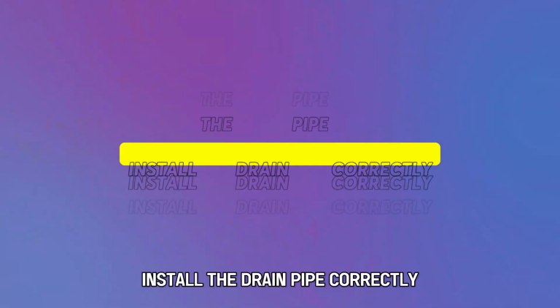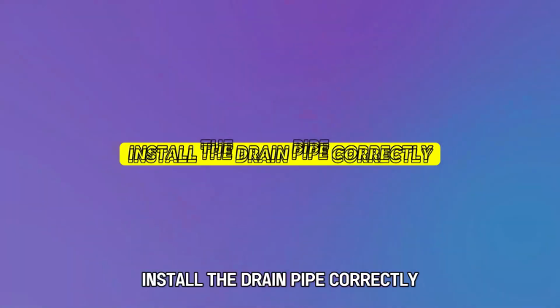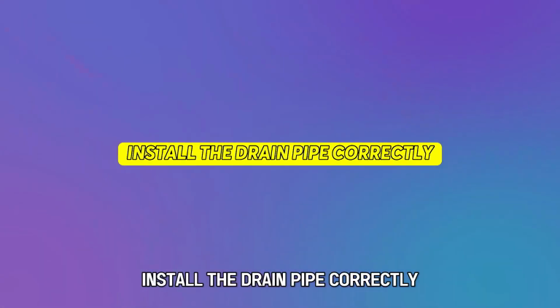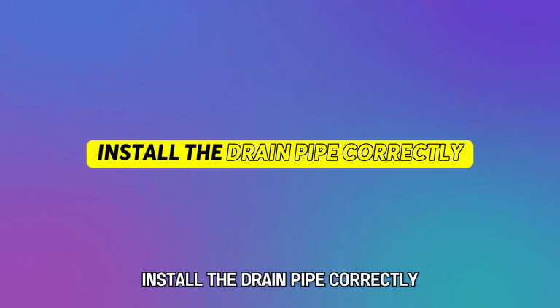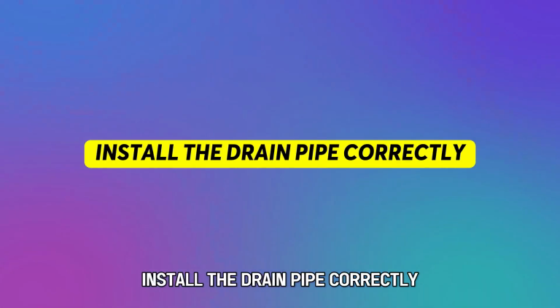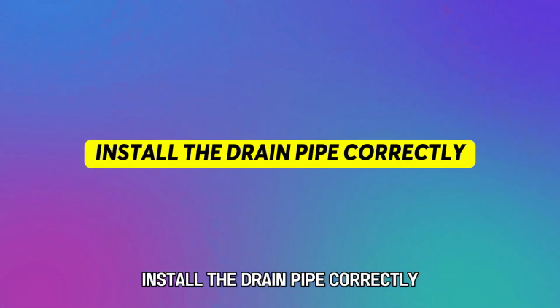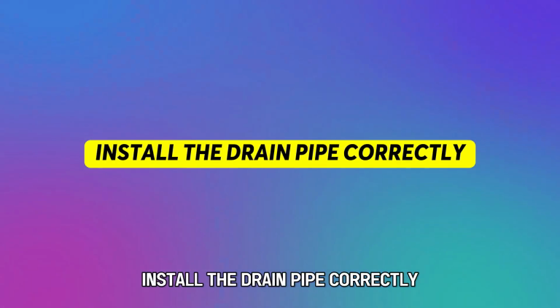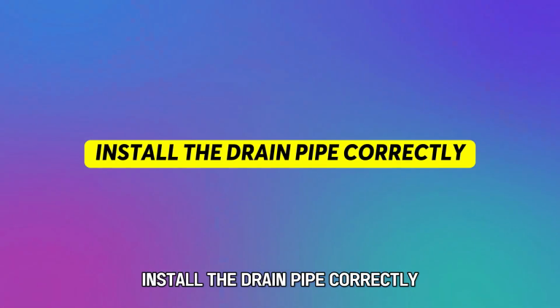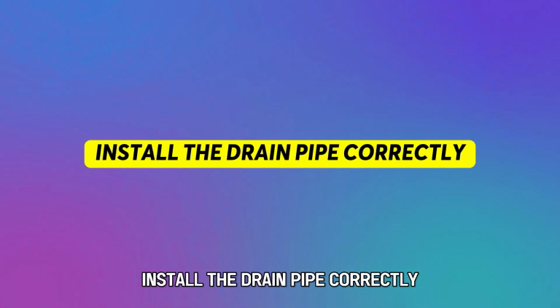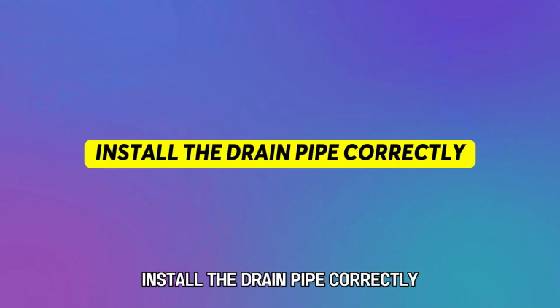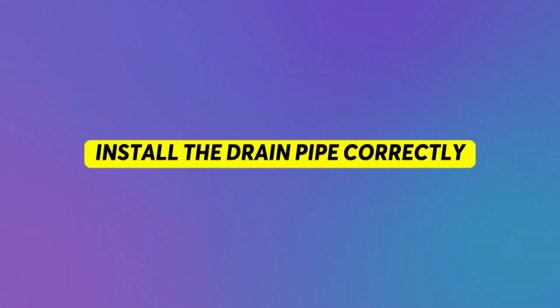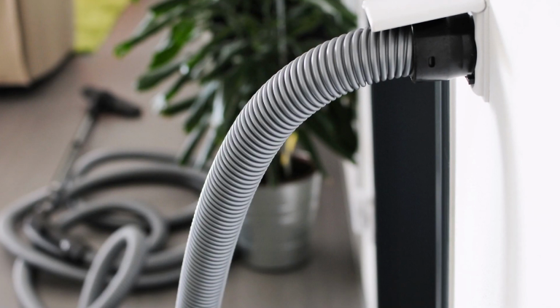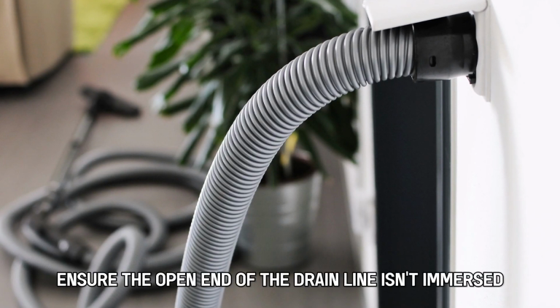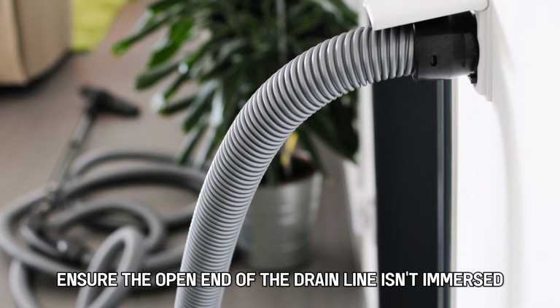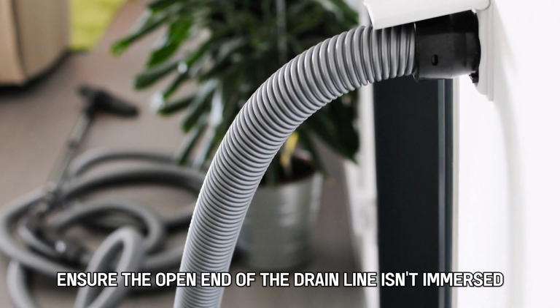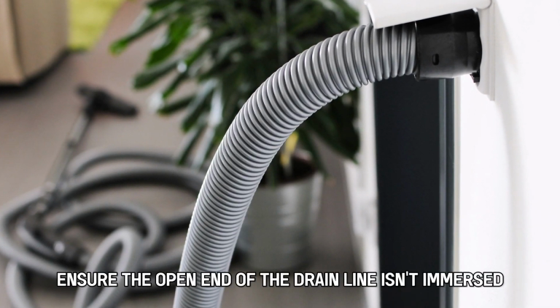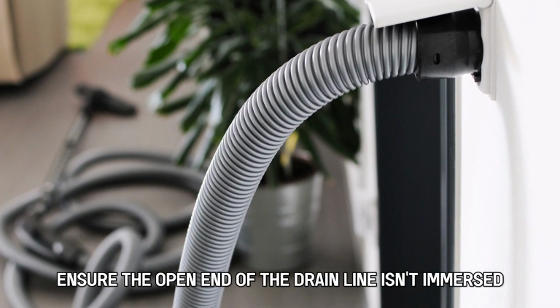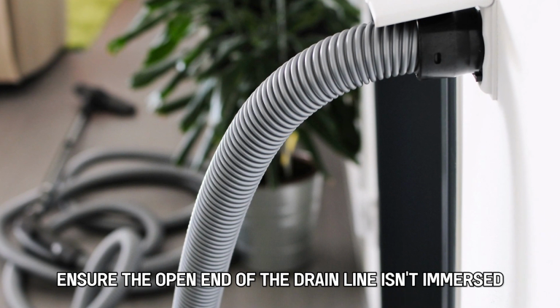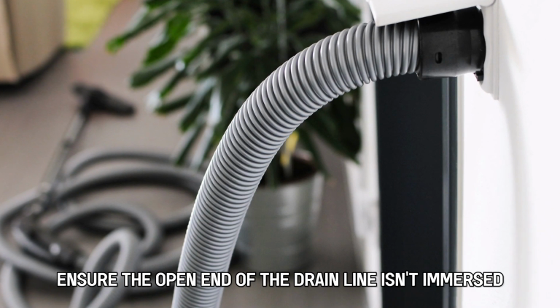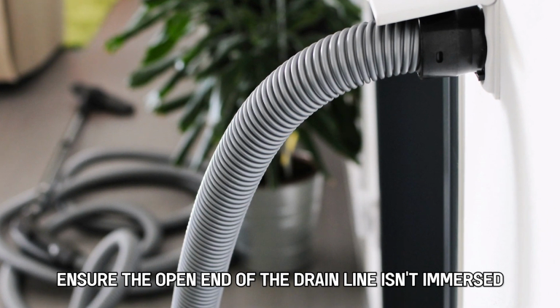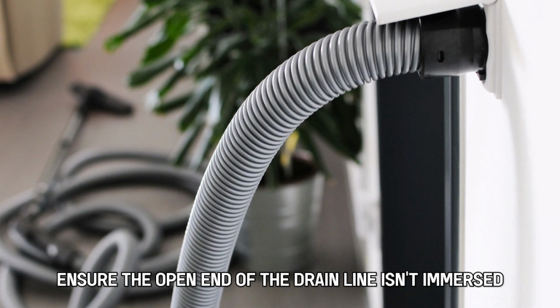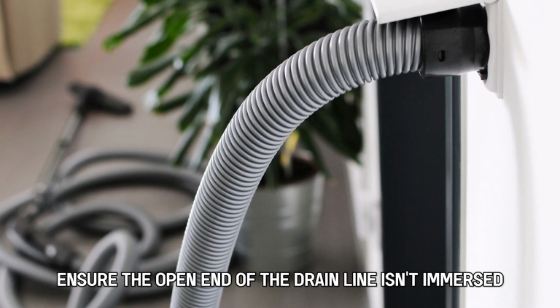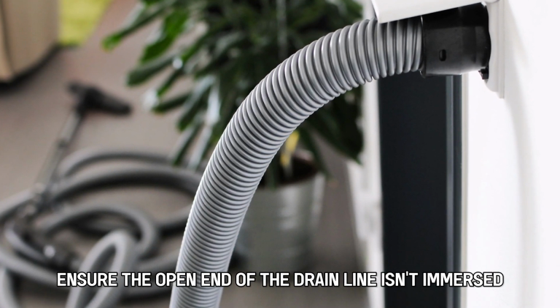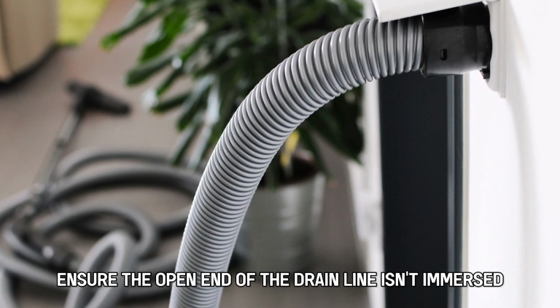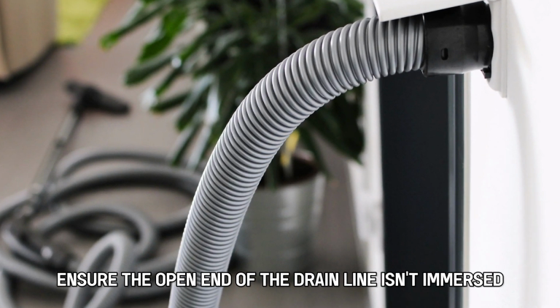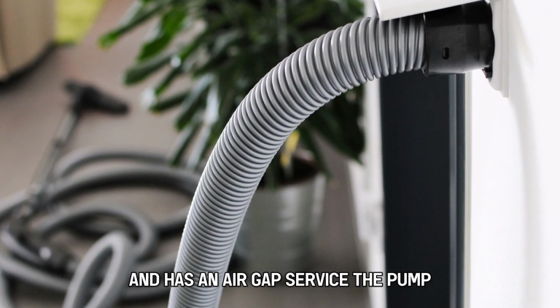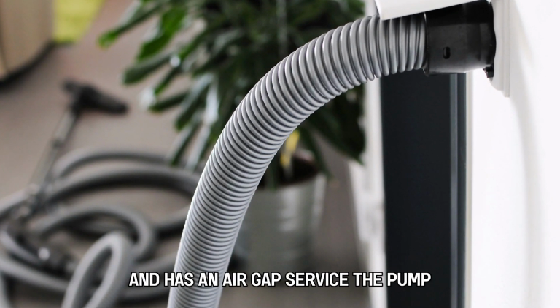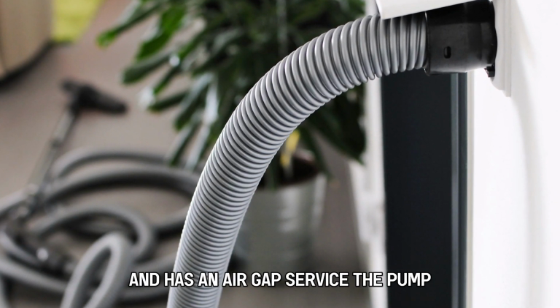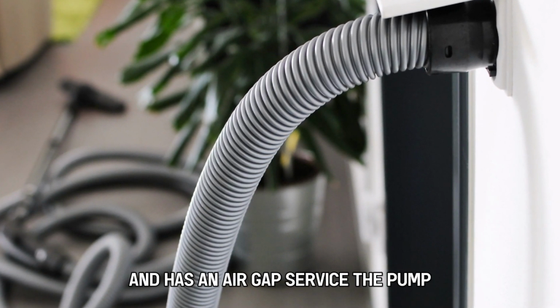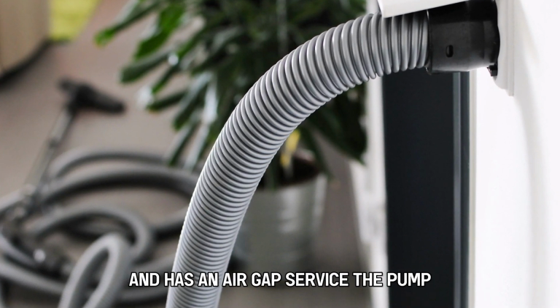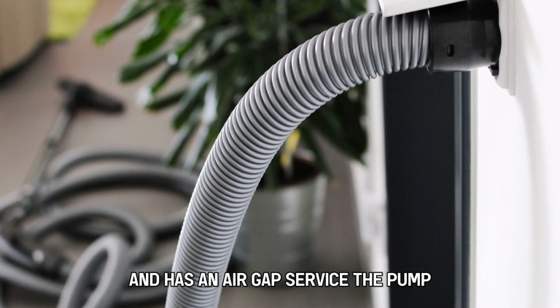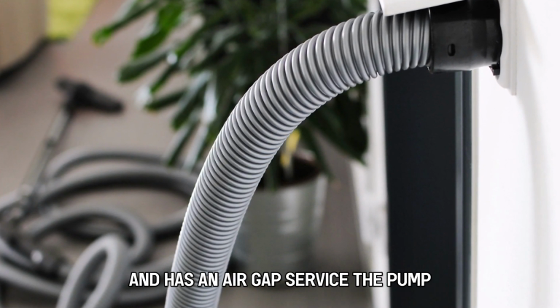Install the drain pipe correctly. Ensure the open end of the drain line isn't immersed and has an air gap.